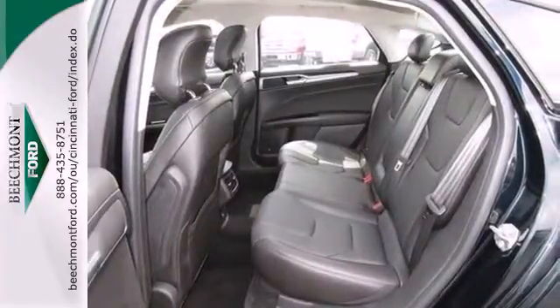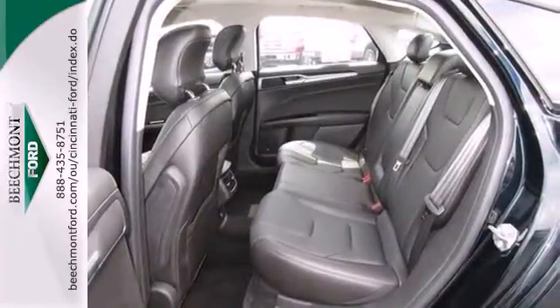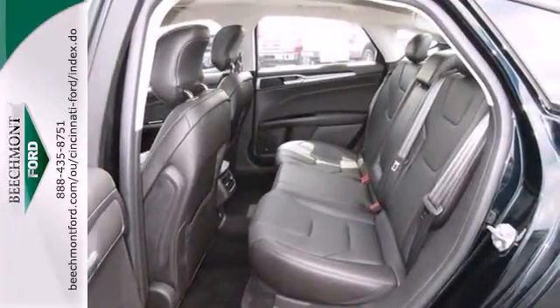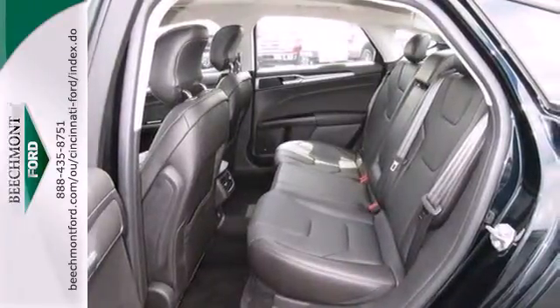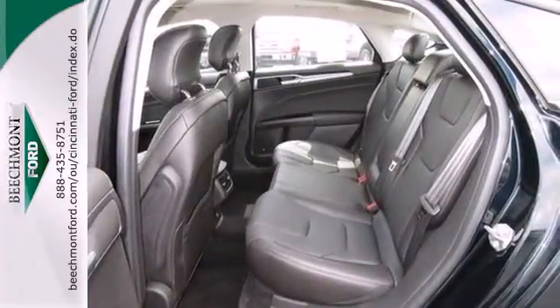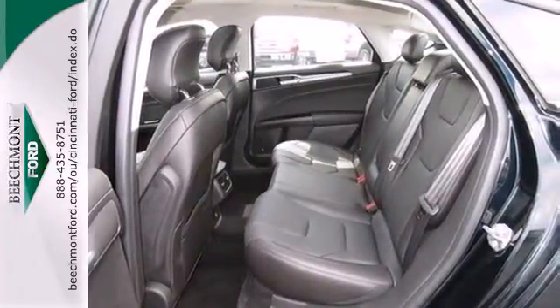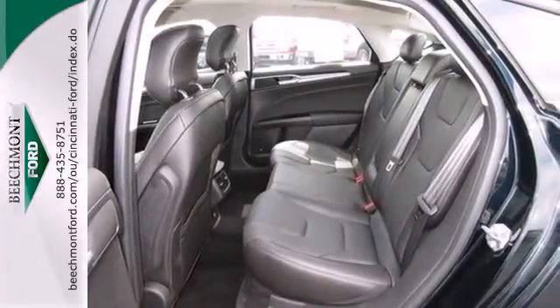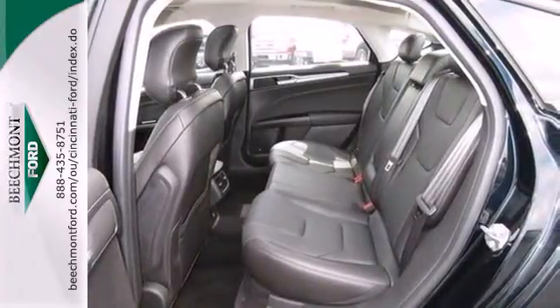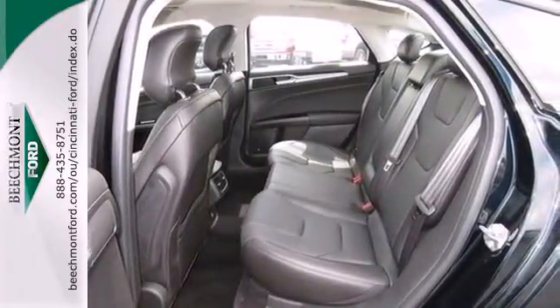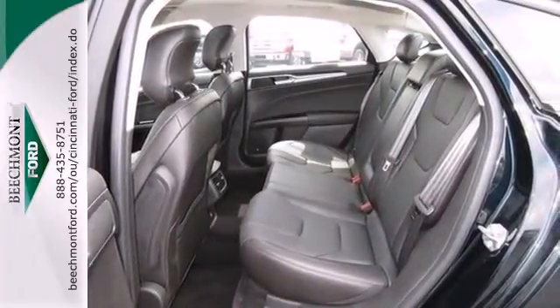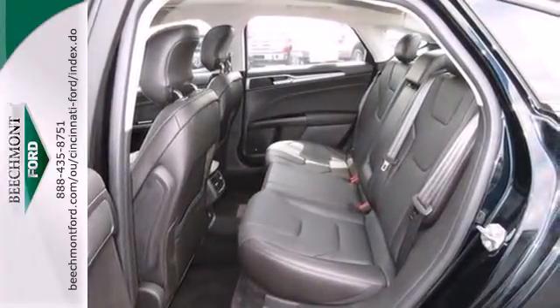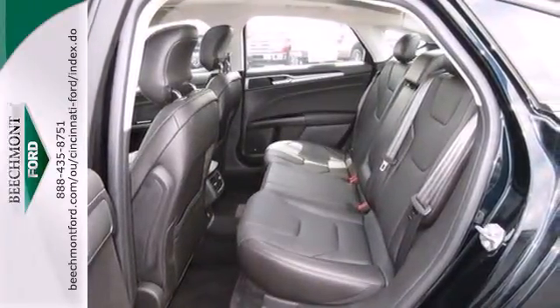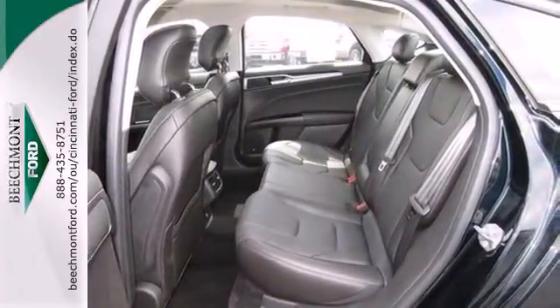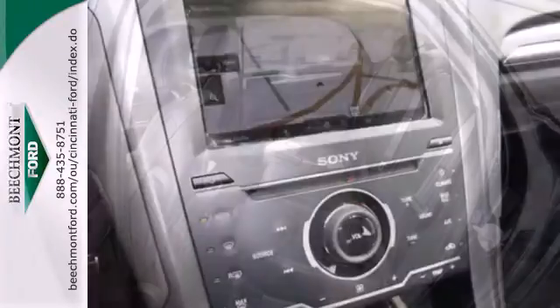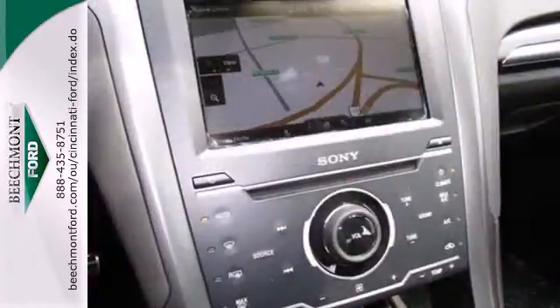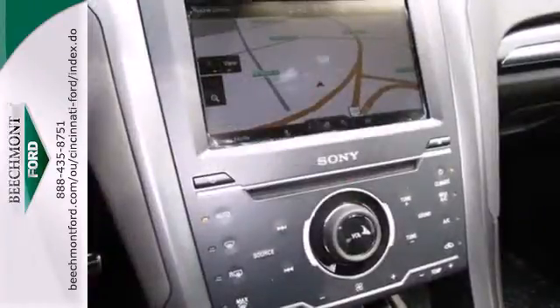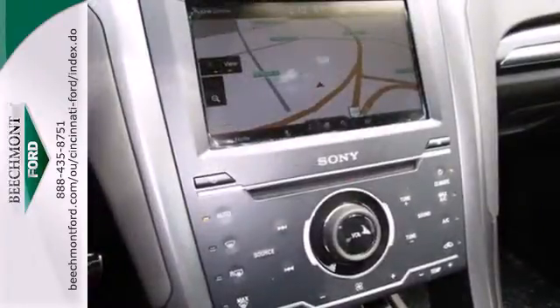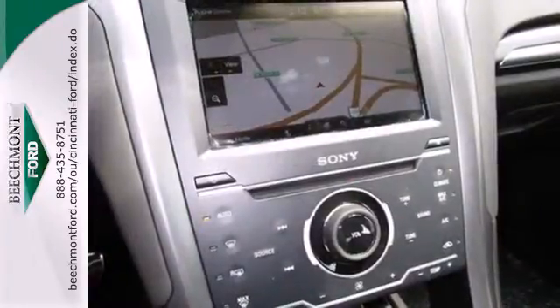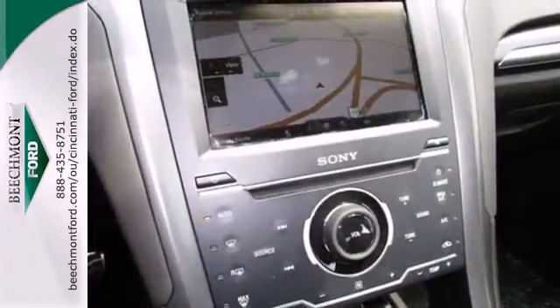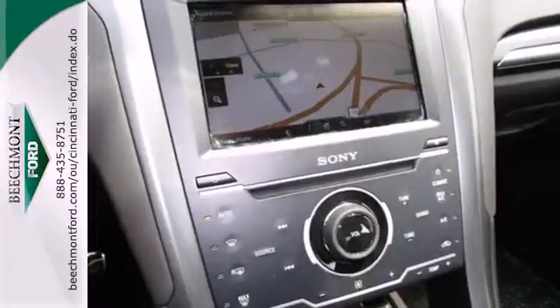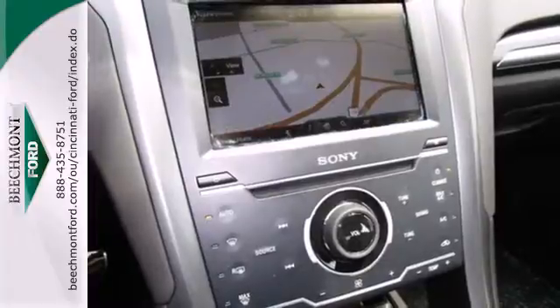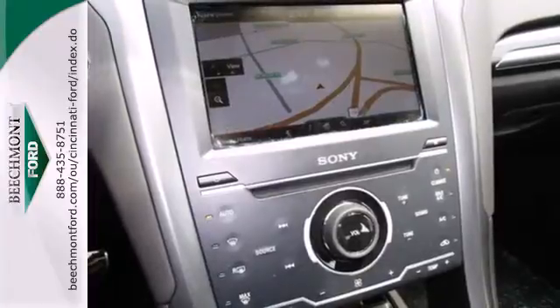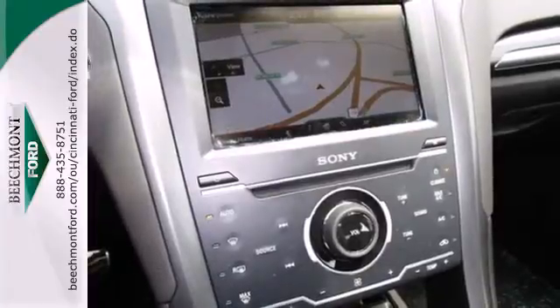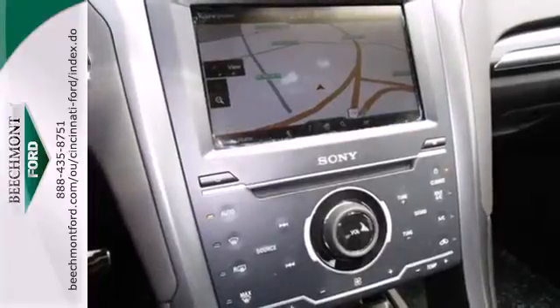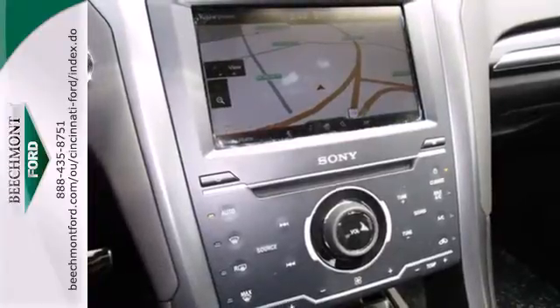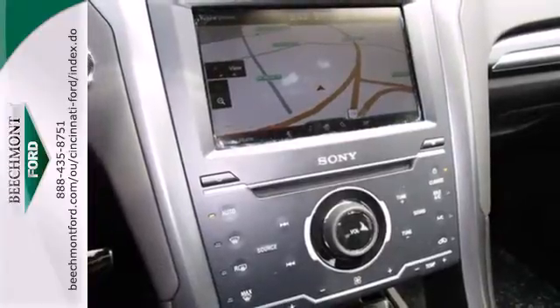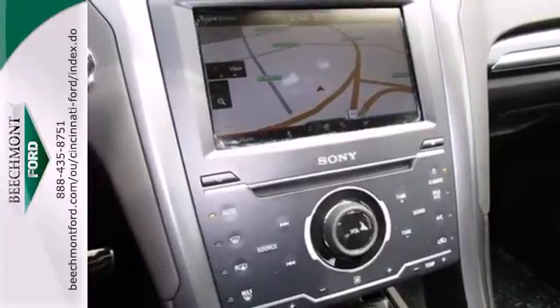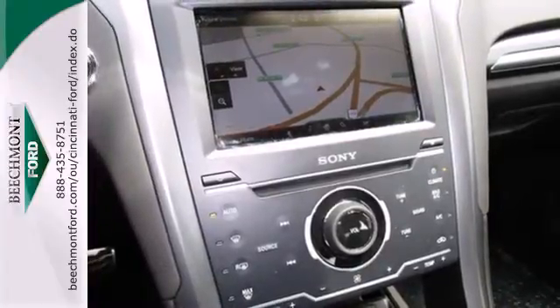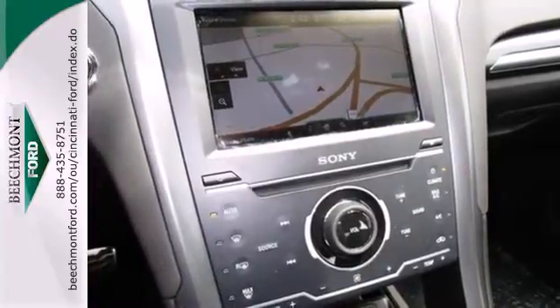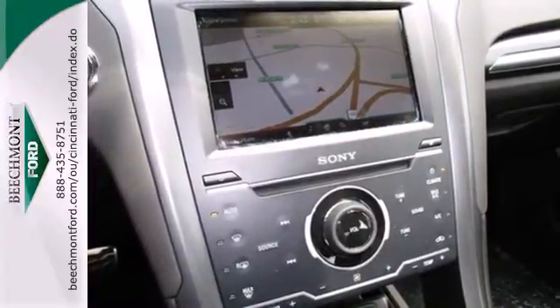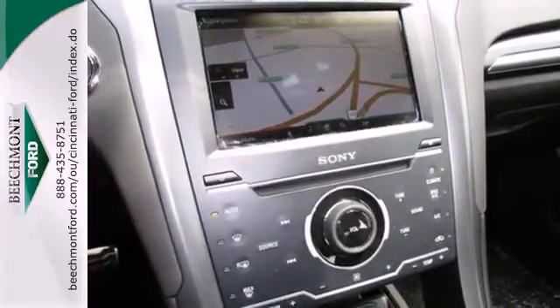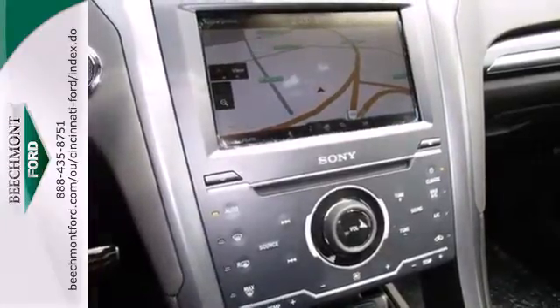Inside you'll find conveniences like speed control, keyless entry, a multifunction steering wheel, and low tire pressure warning.